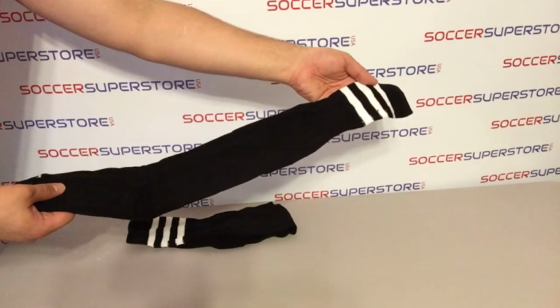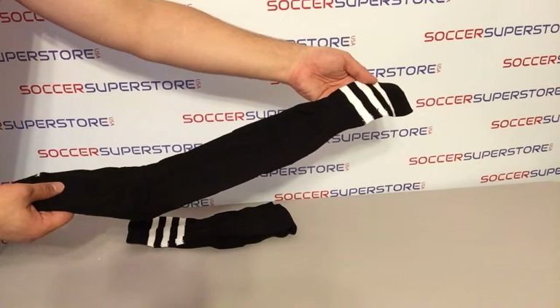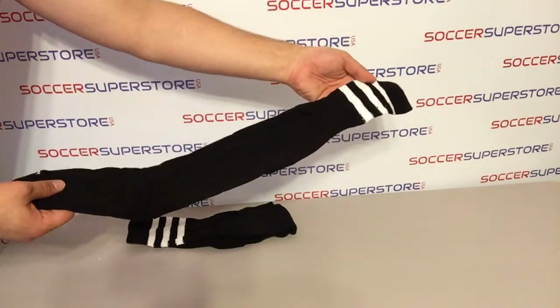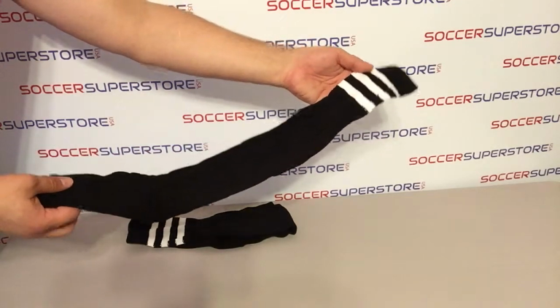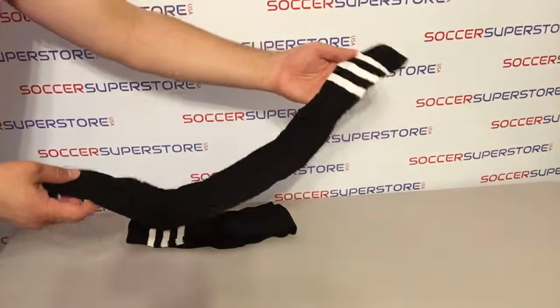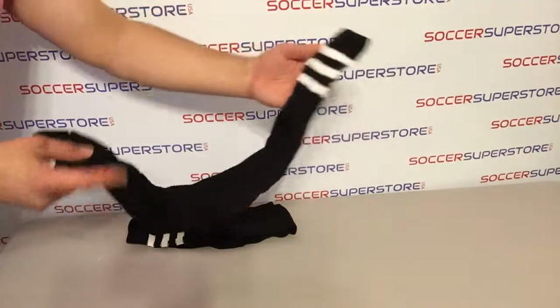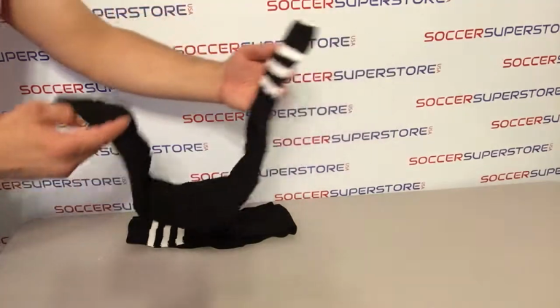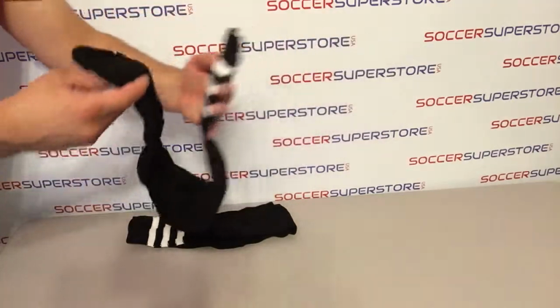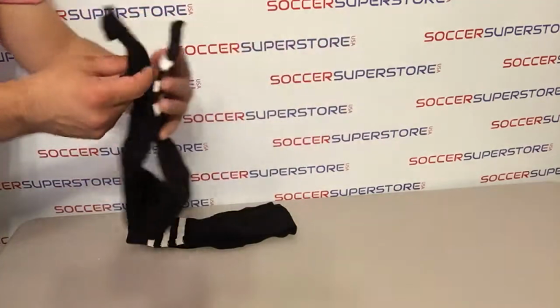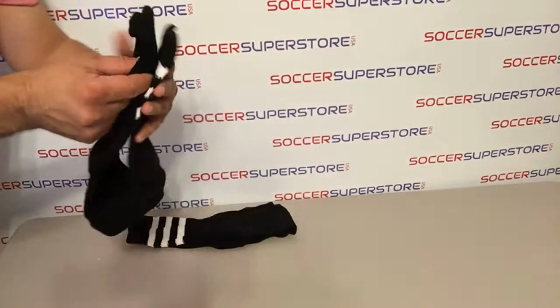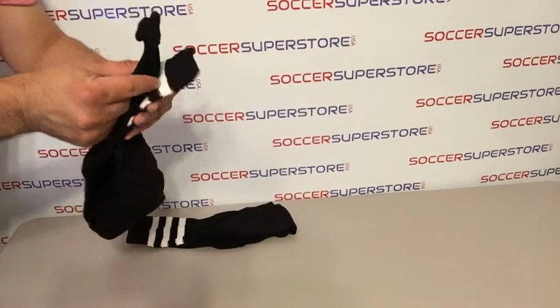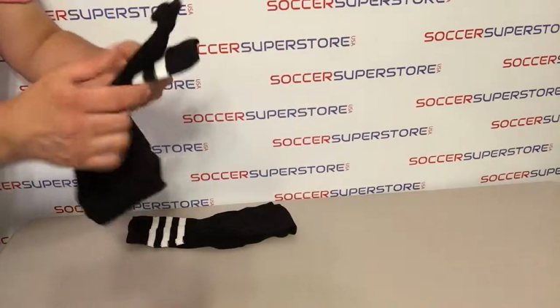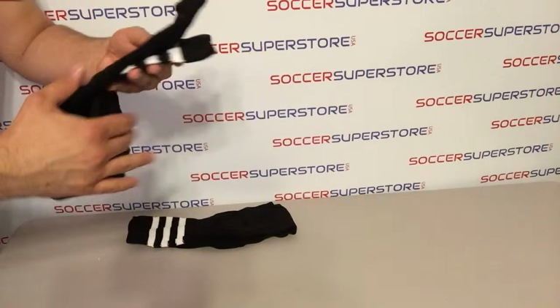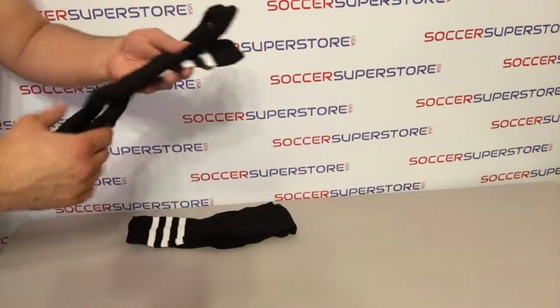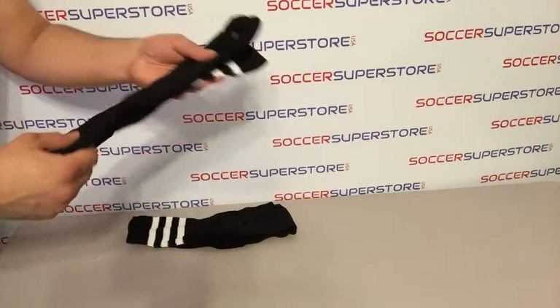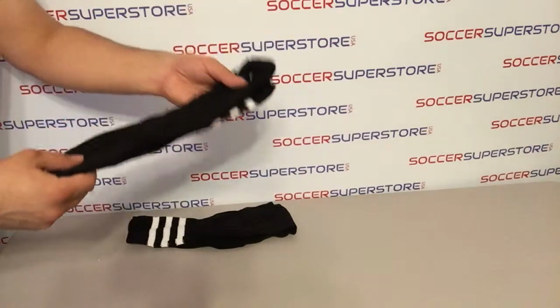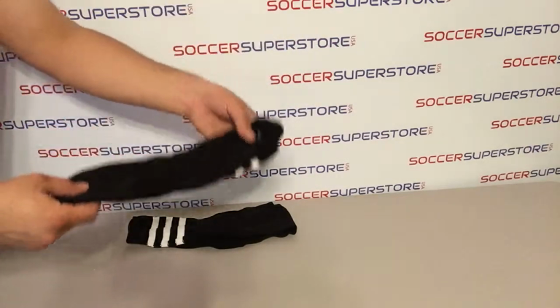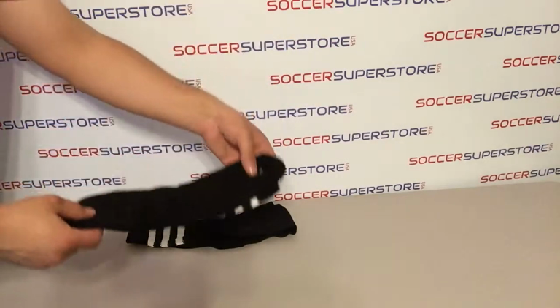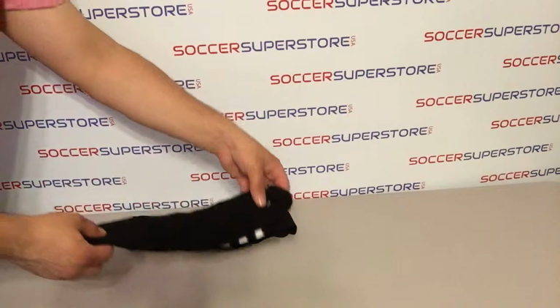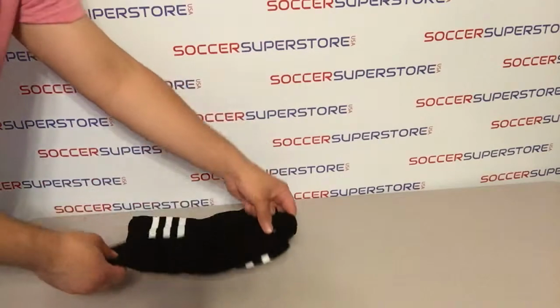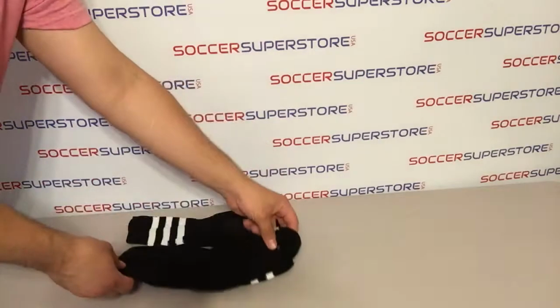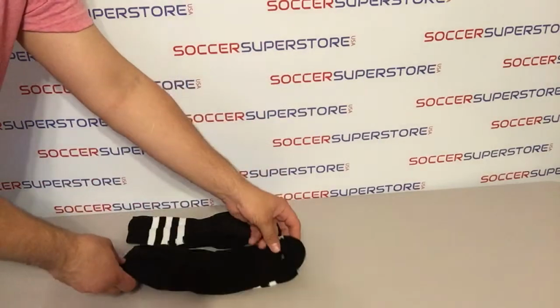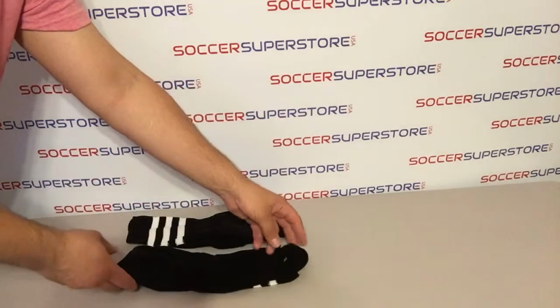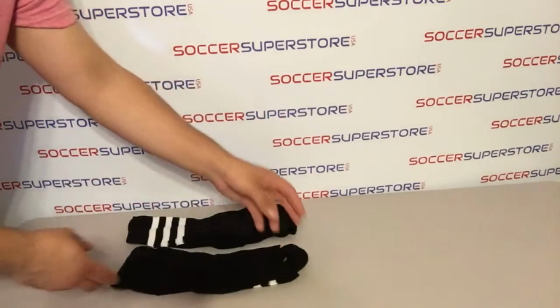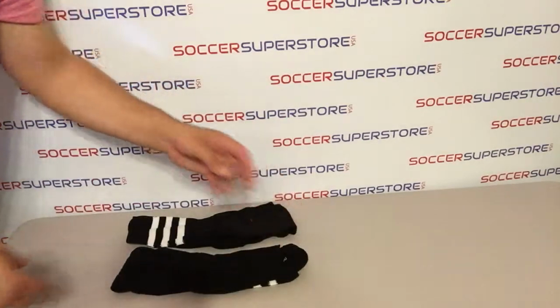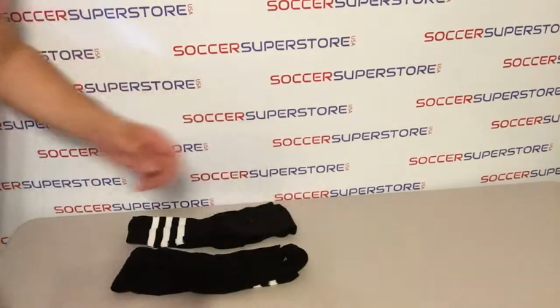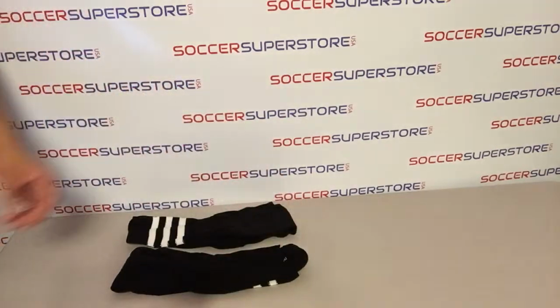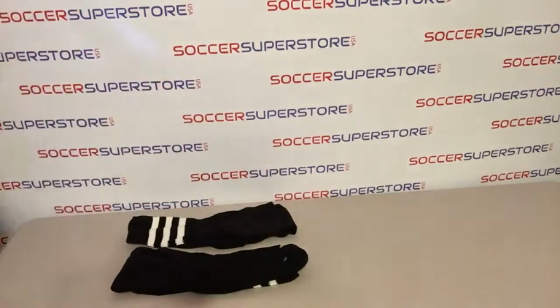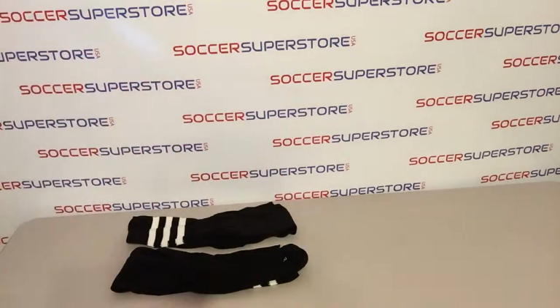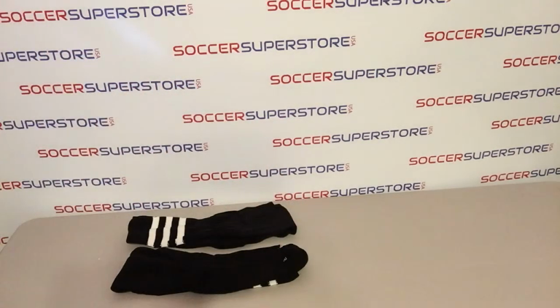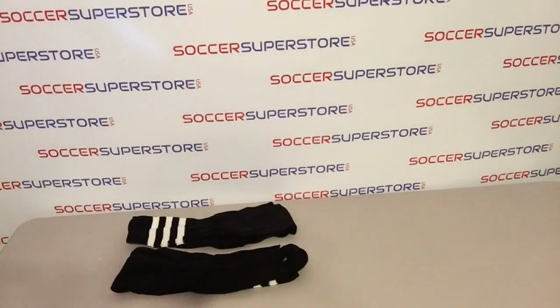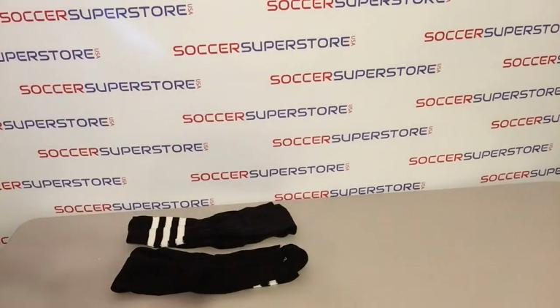Available in three sizes from youth to regular to king. Thank you very much.